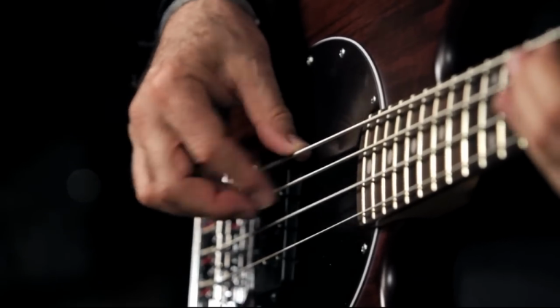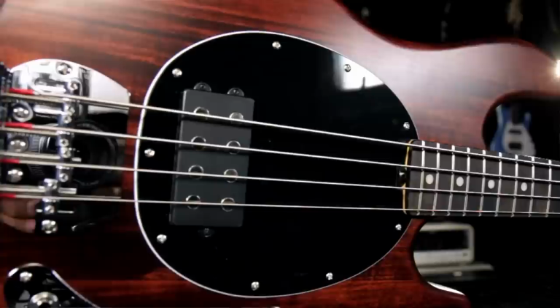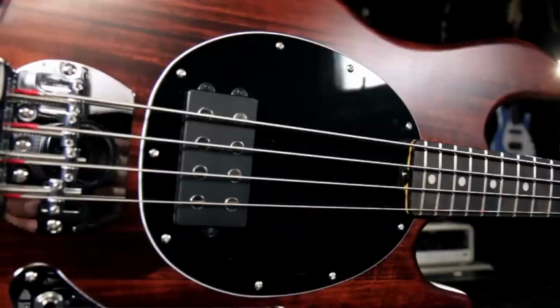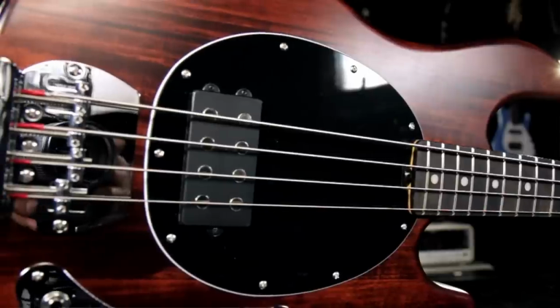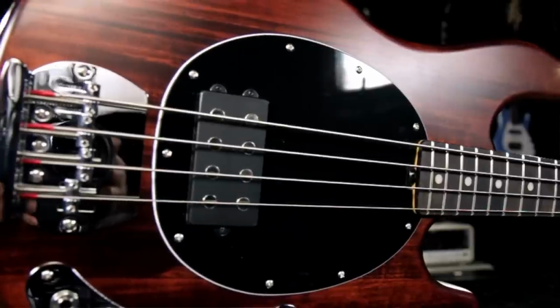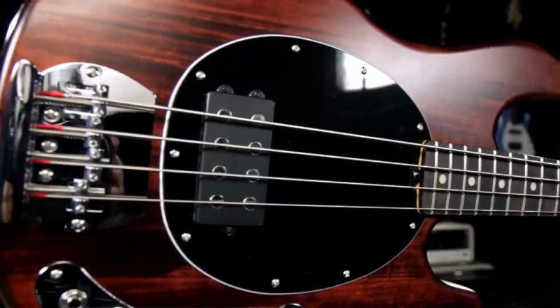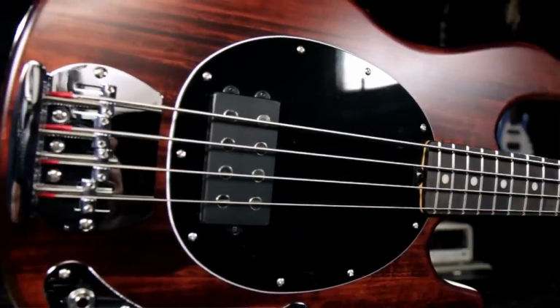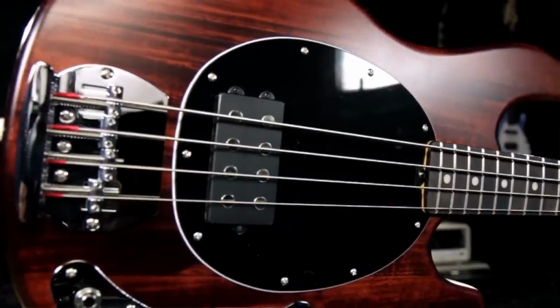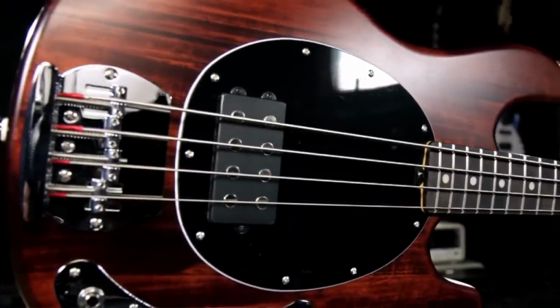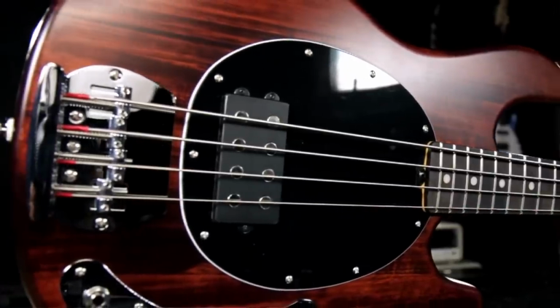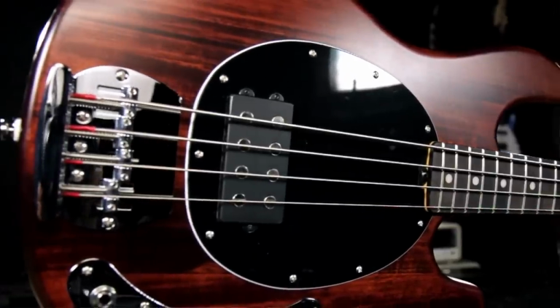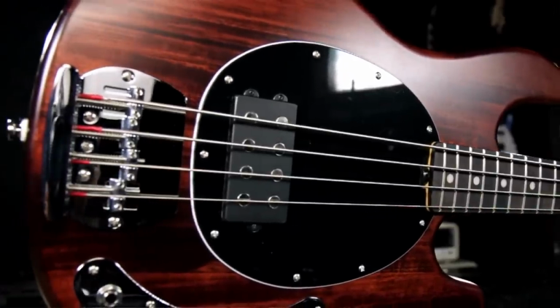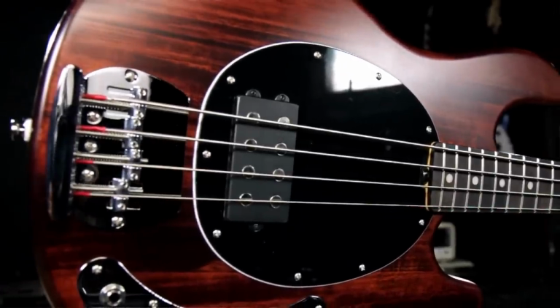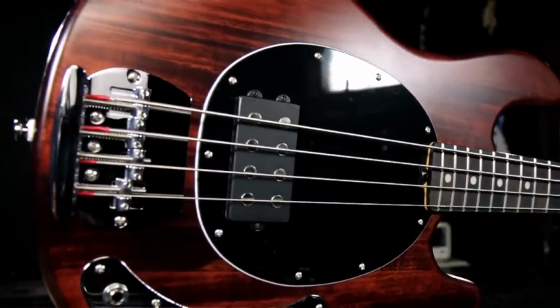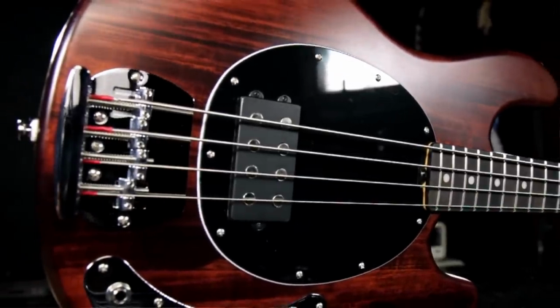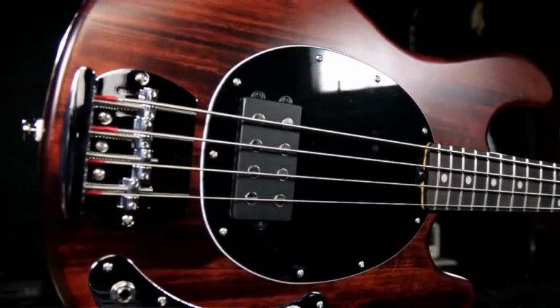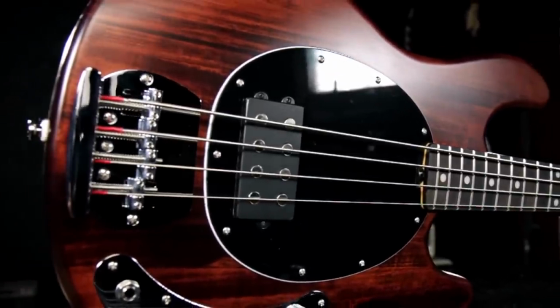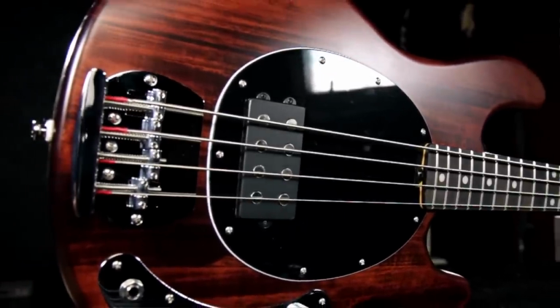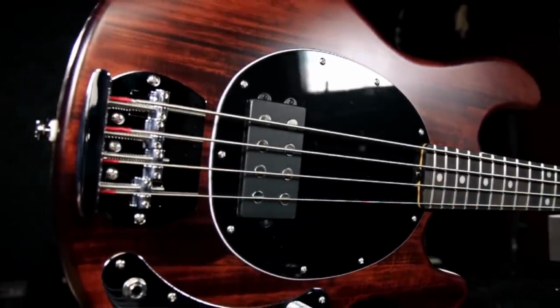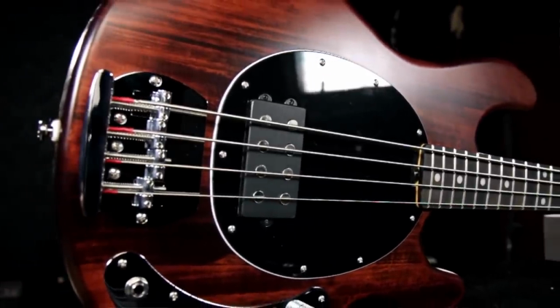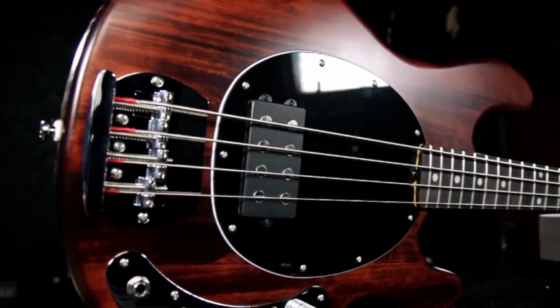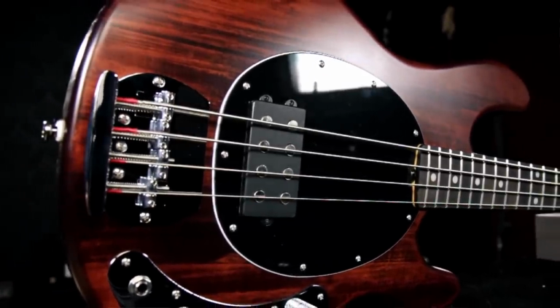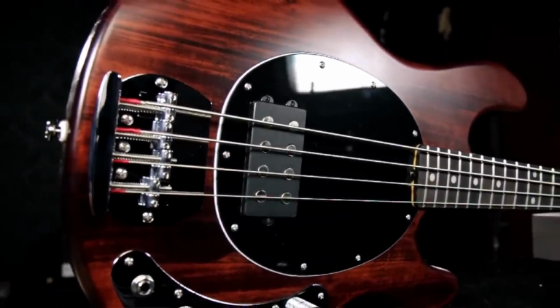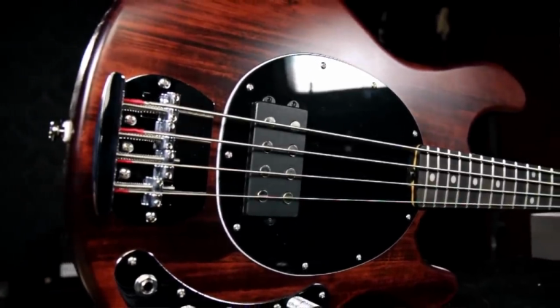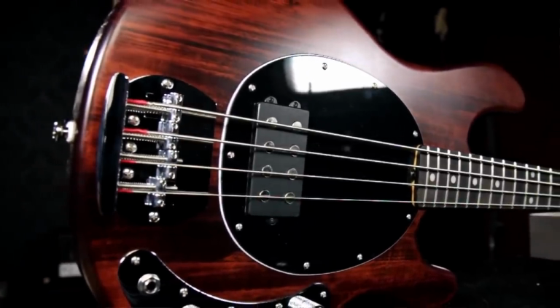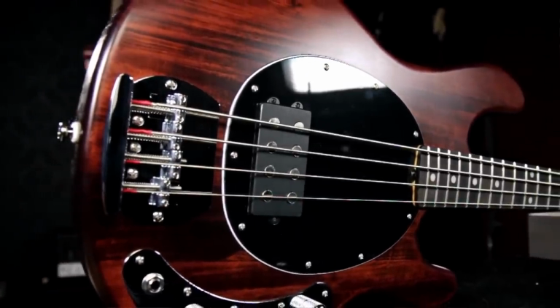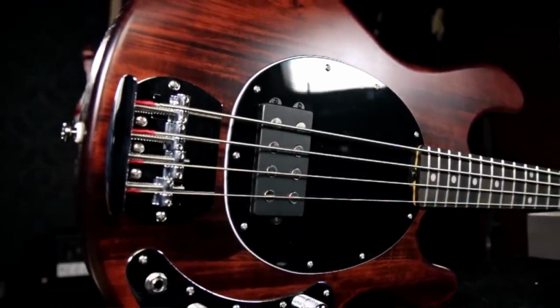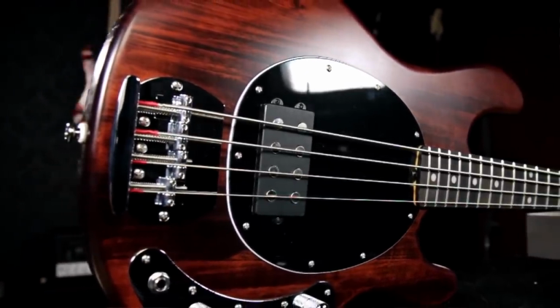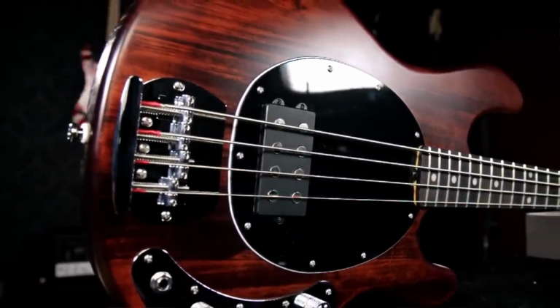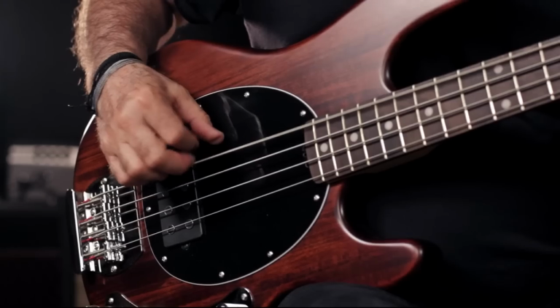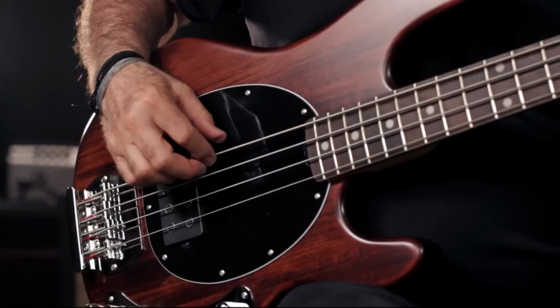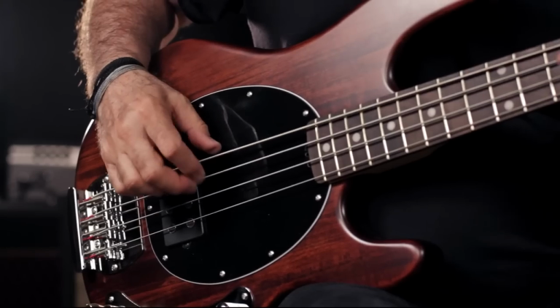Check out this Sterling by Music Man Sub Rave 4 bass only at Guitar Center stores and at guitarcenter.com.